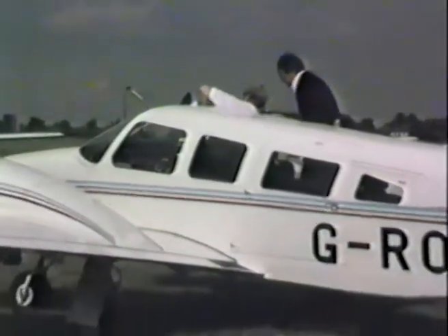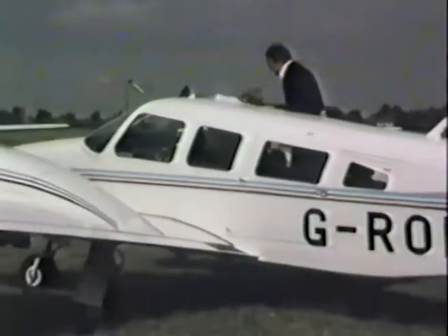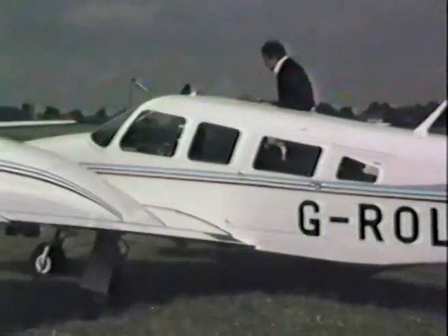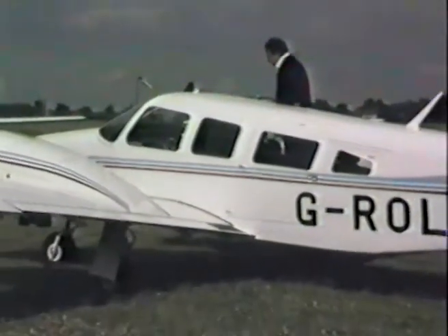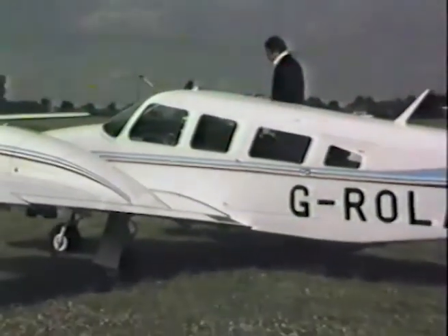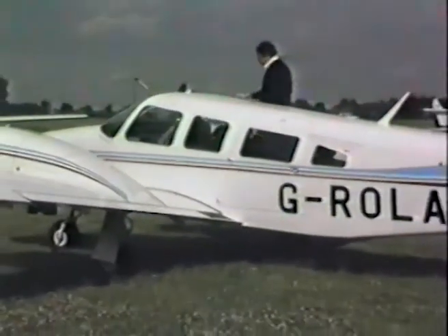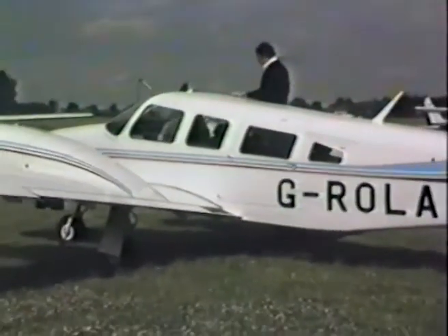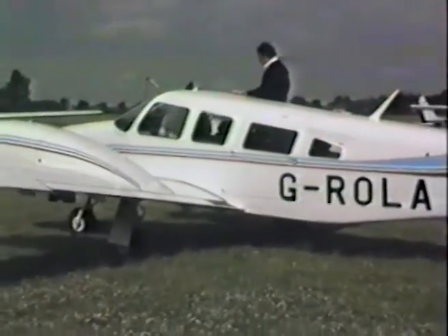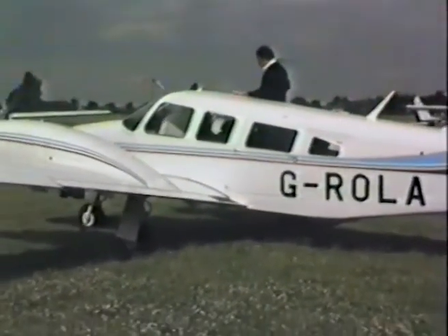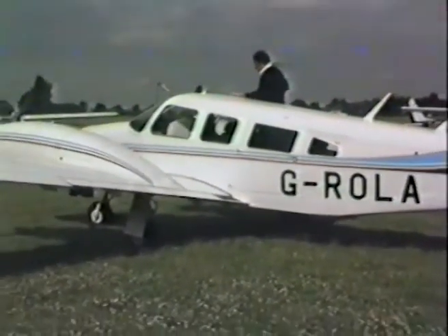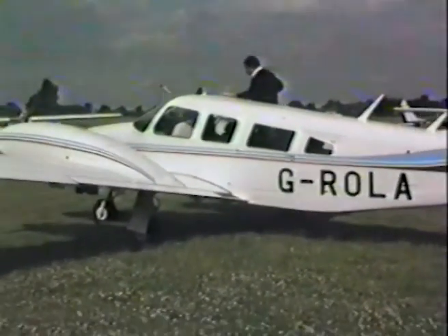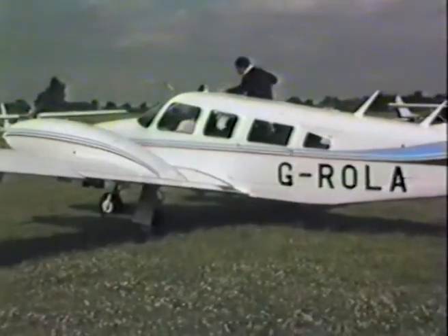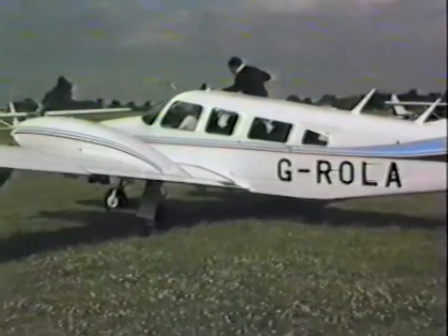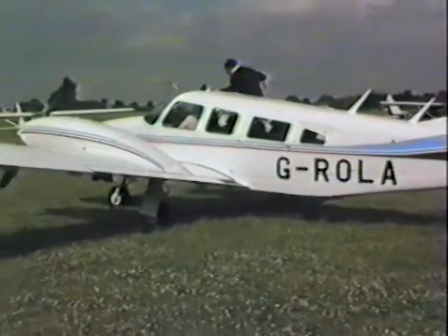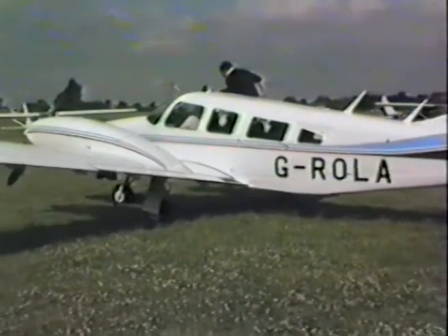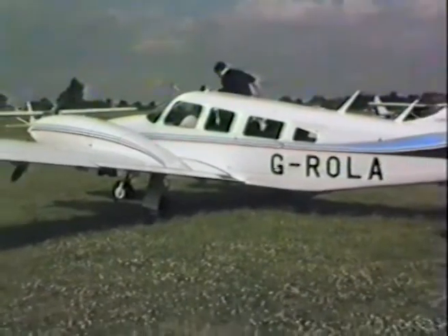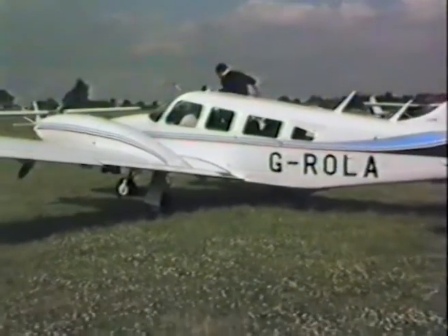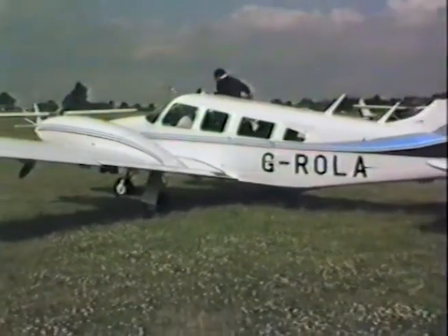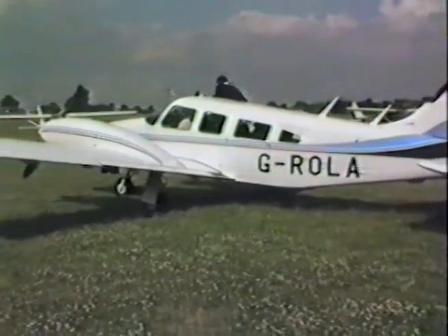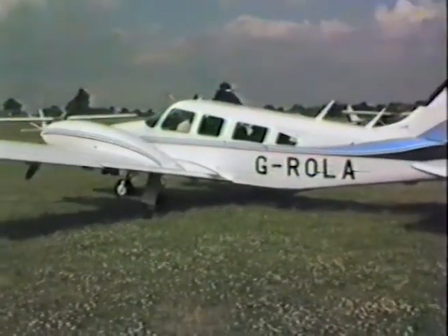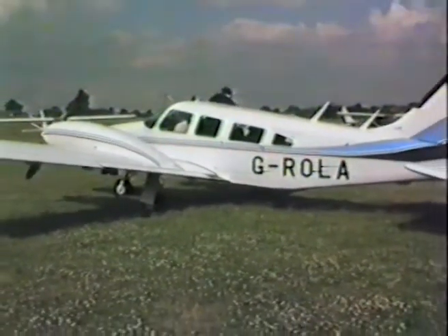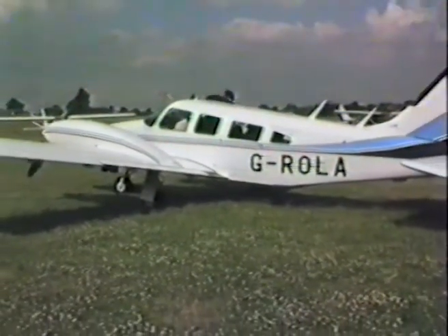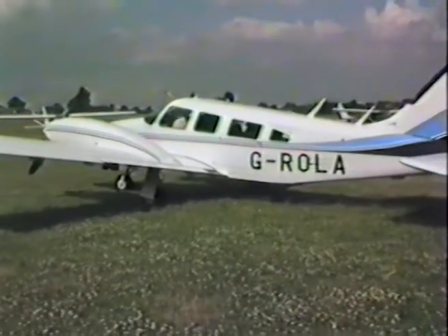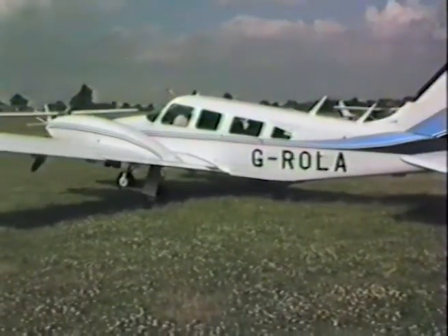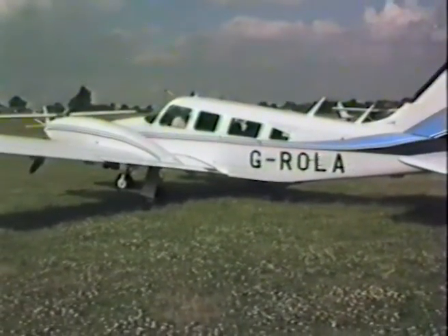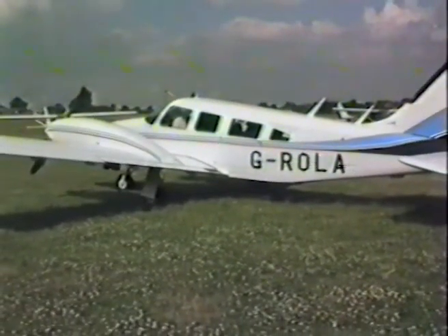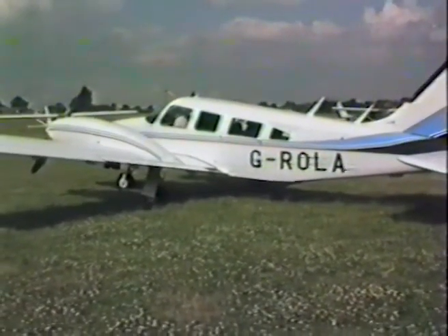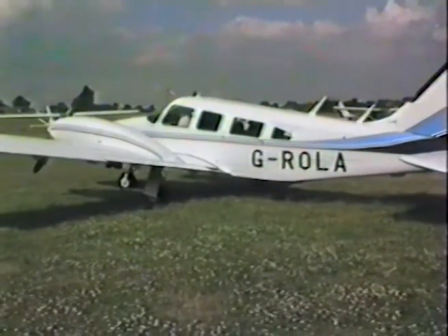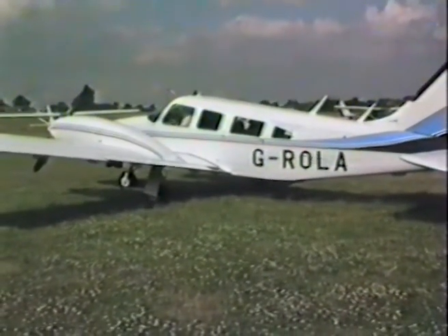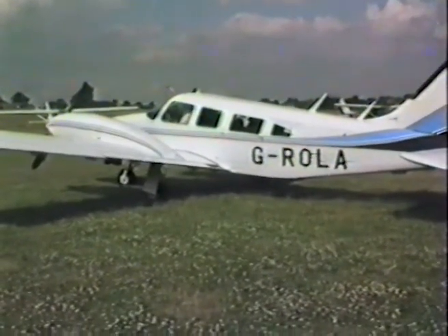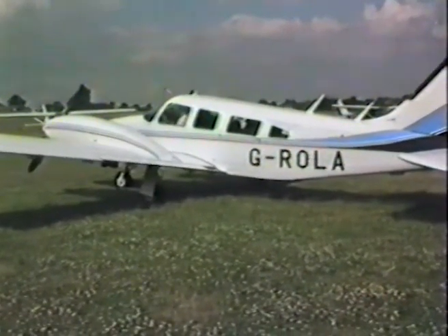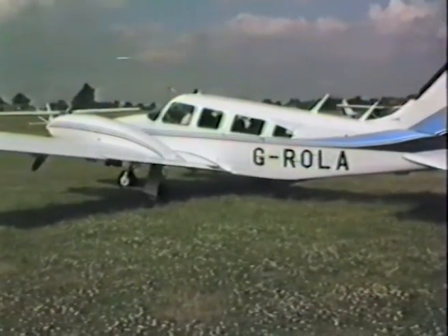This range will easily take you to most of the EEC countries where you can buy duty-free fuel for your return trip.